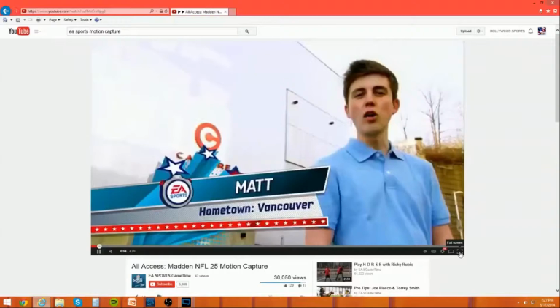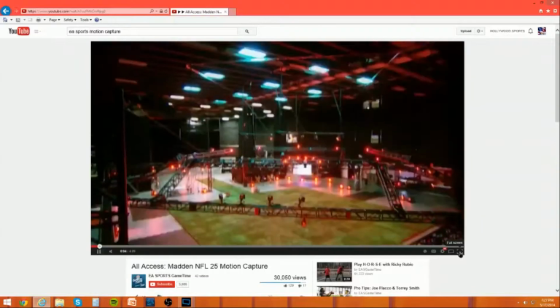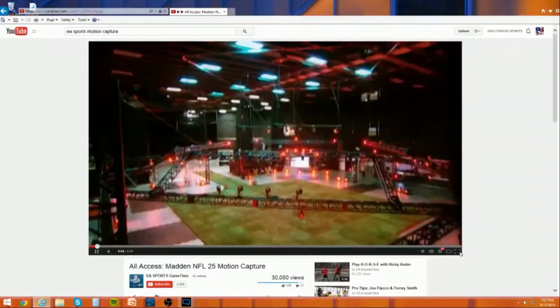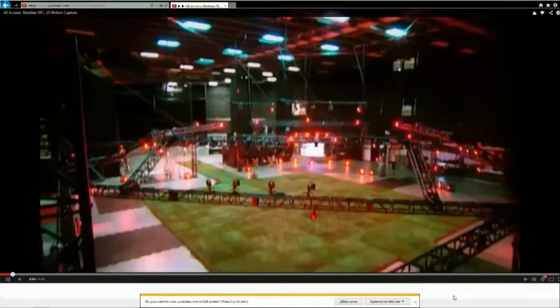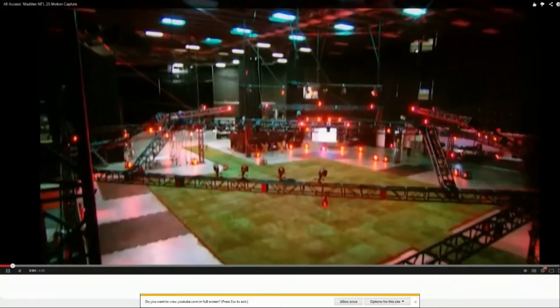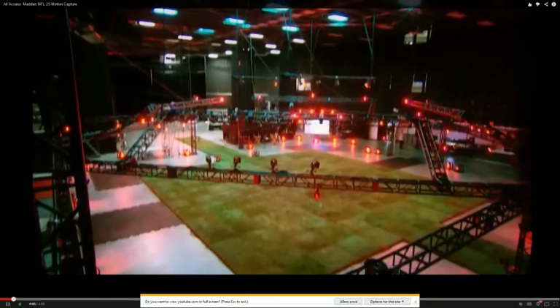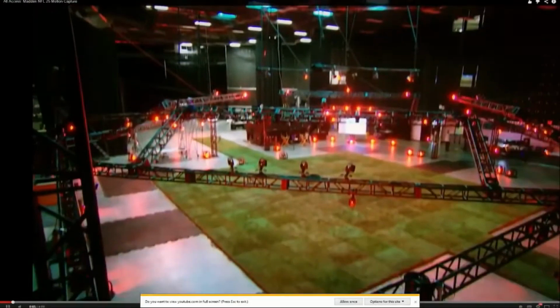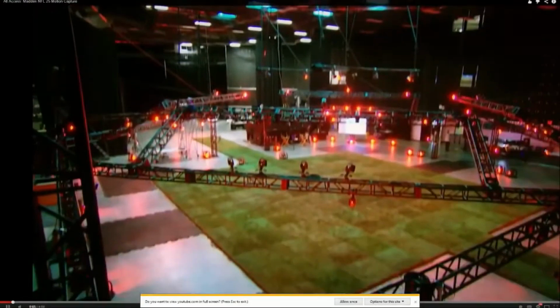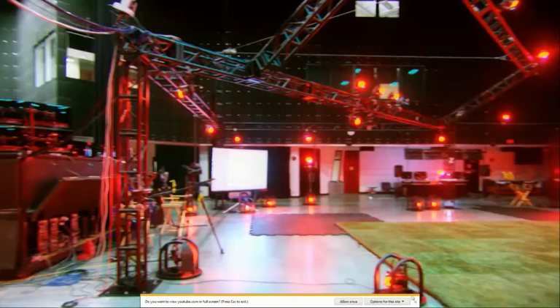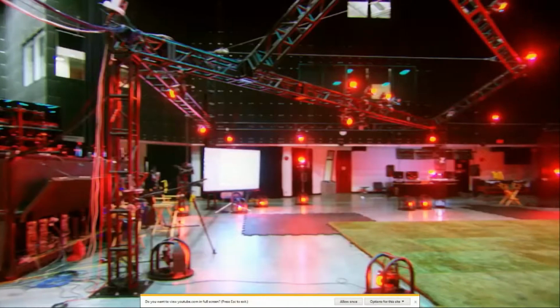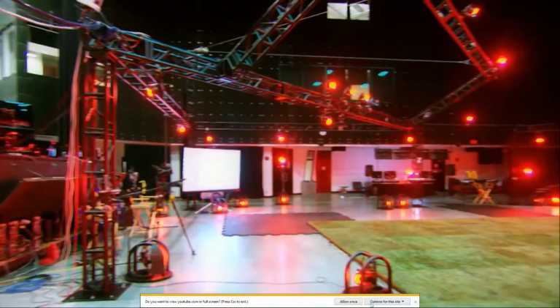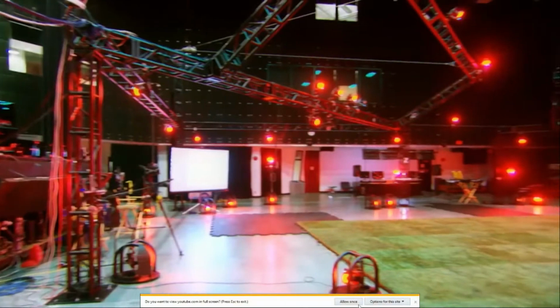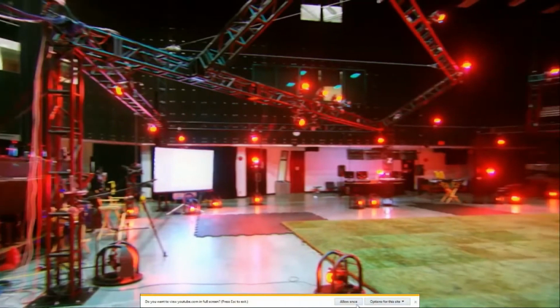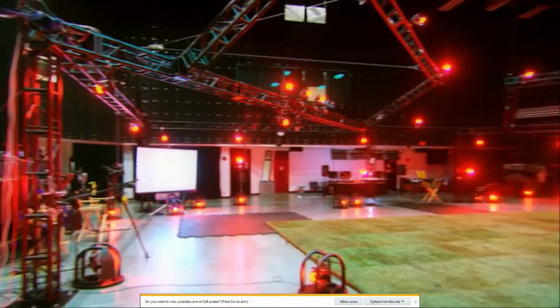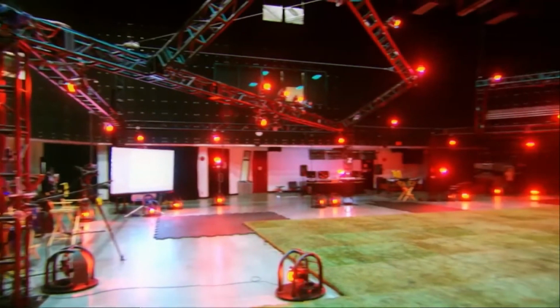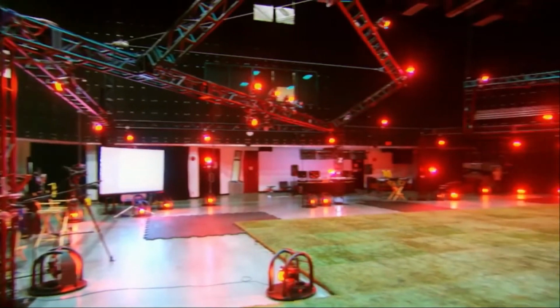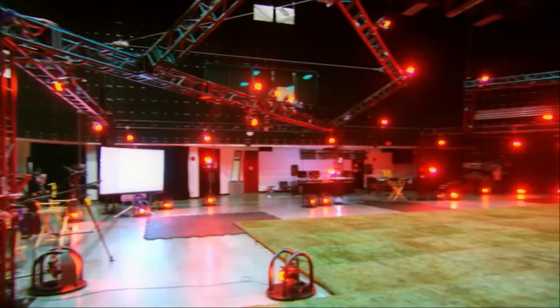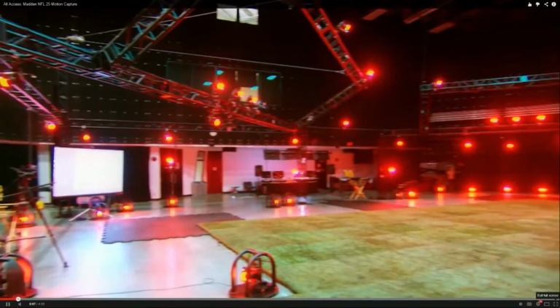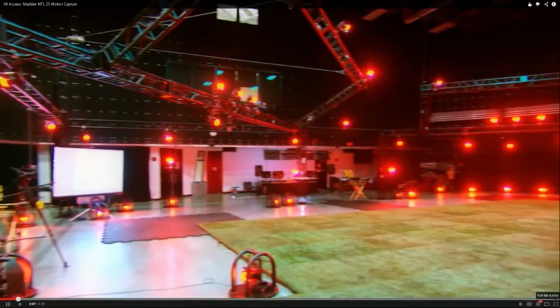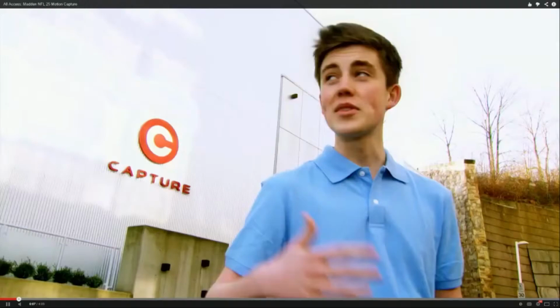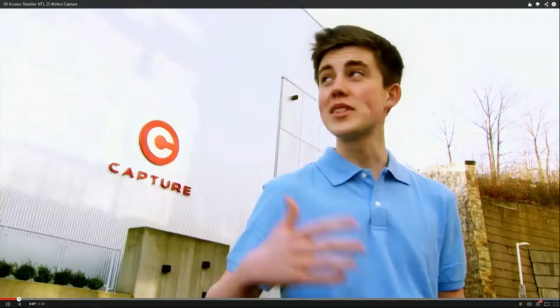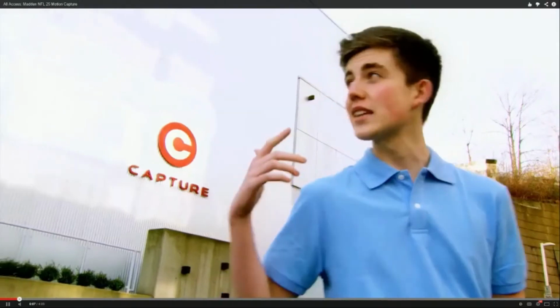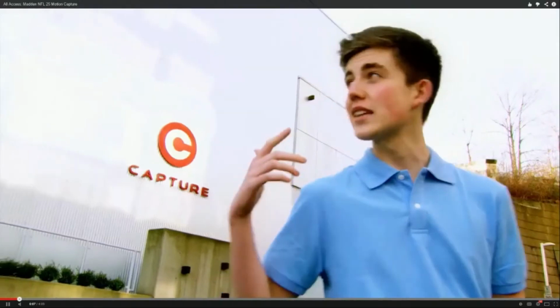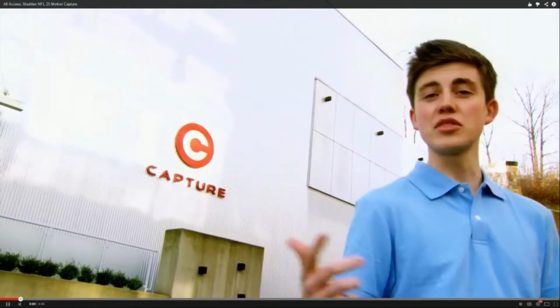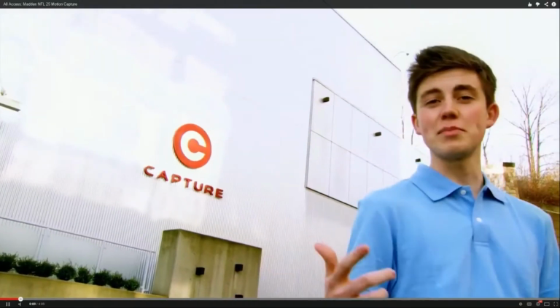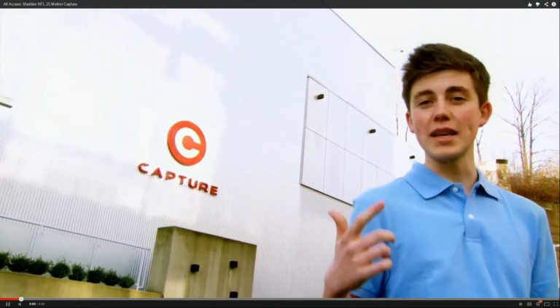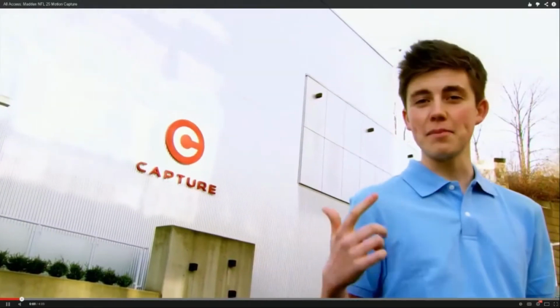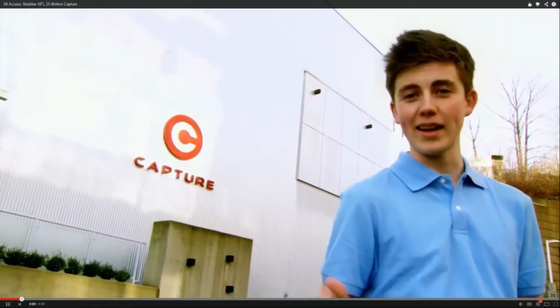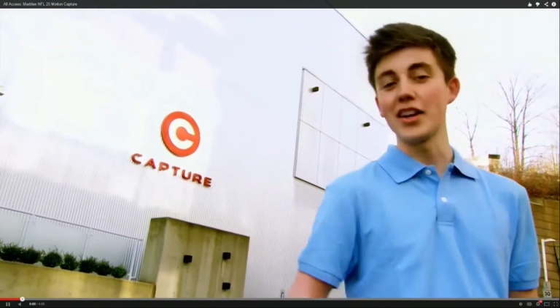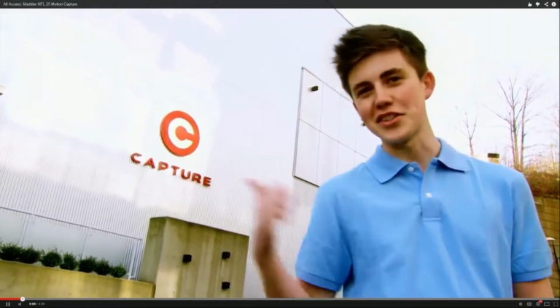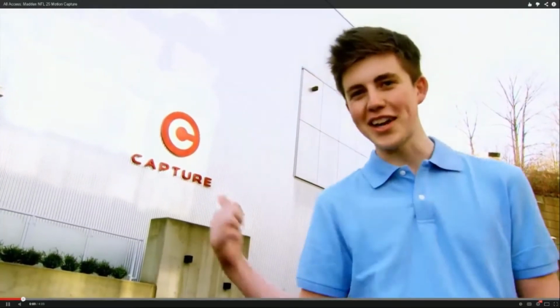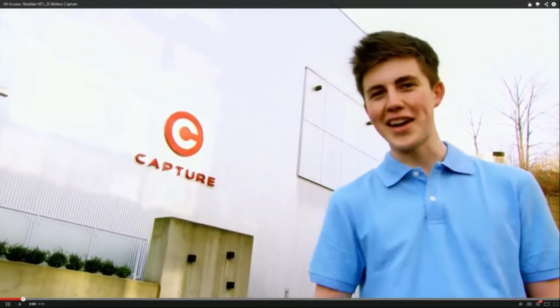One of the largest motion capture studios in the world. Today, we're taking an exclusive peek at Madden. Let's check it out.